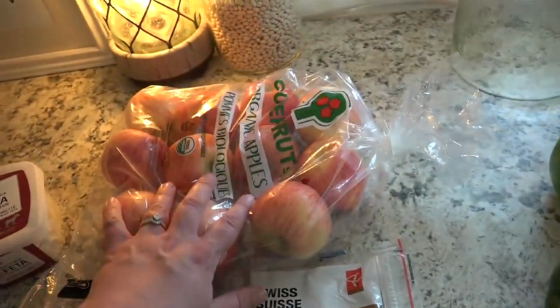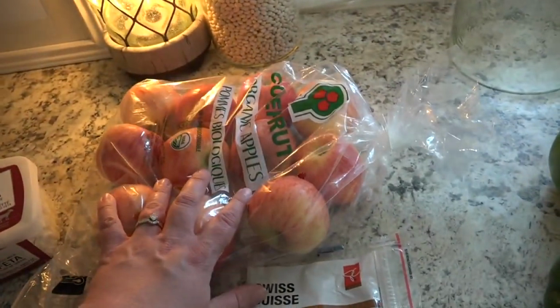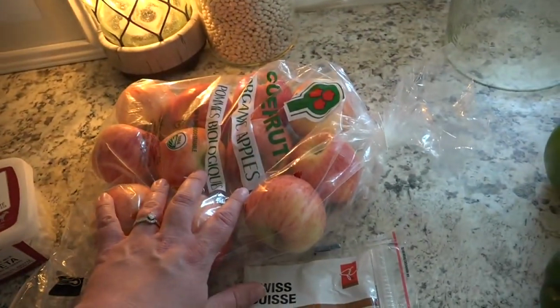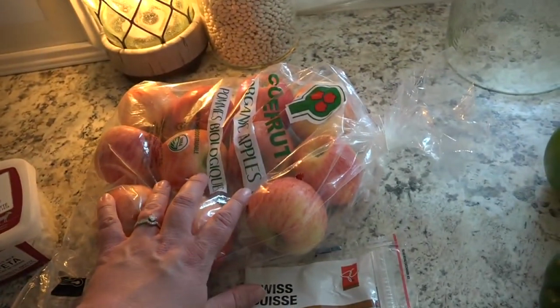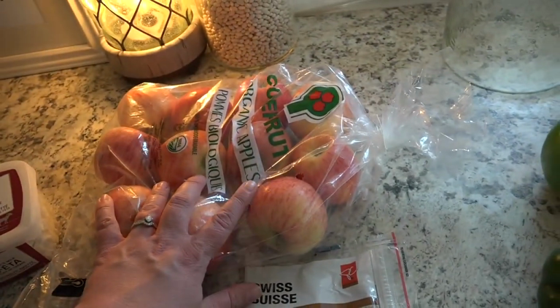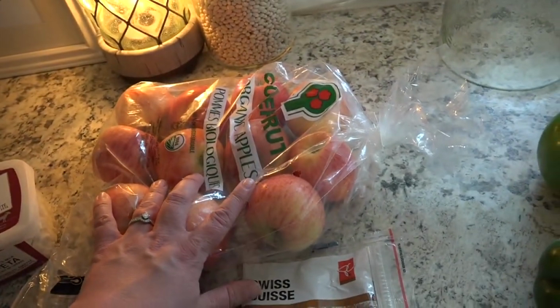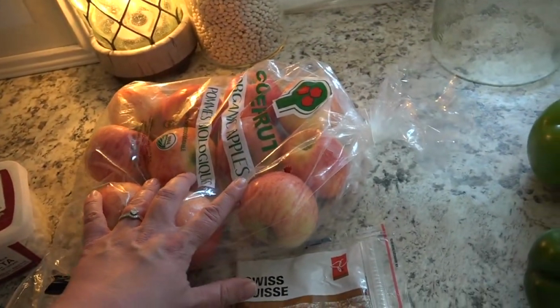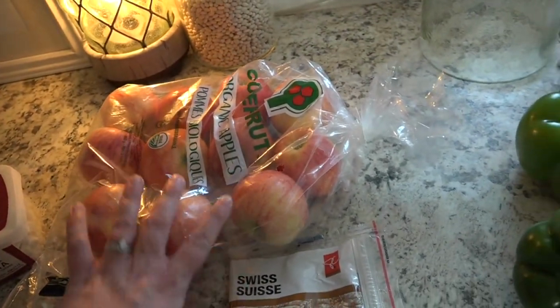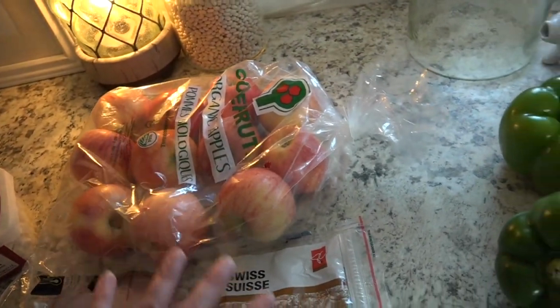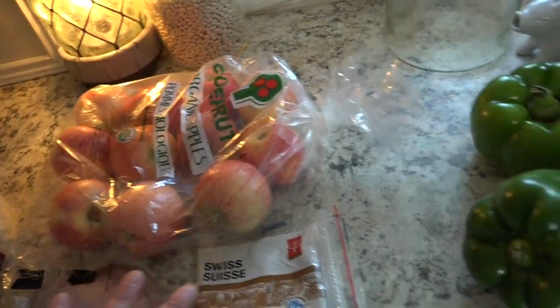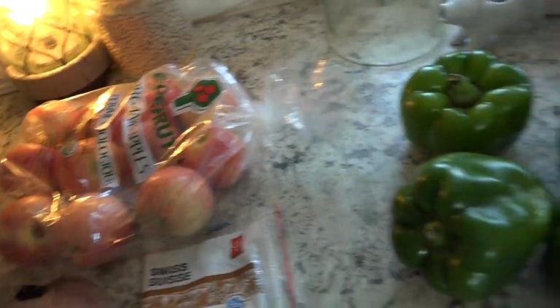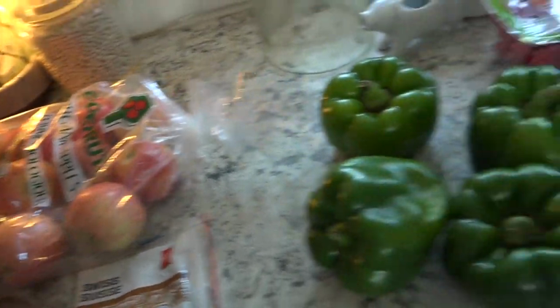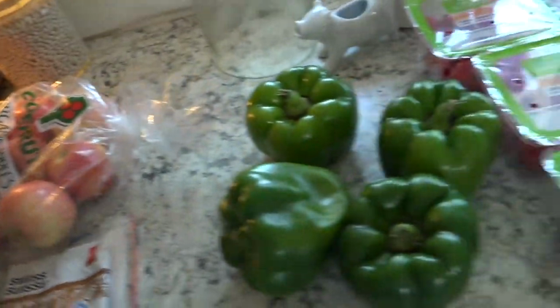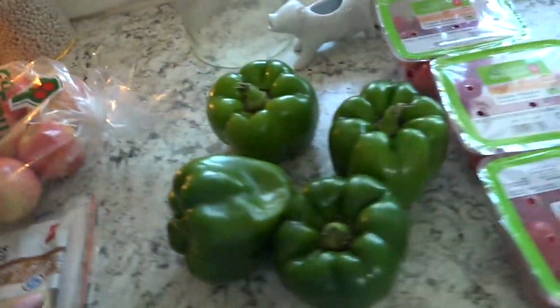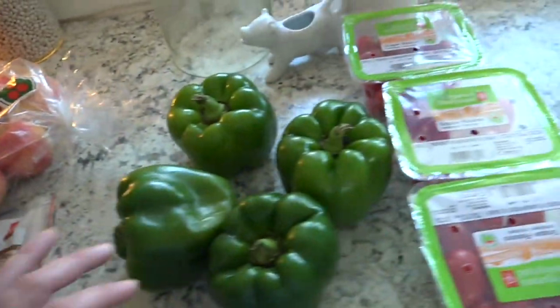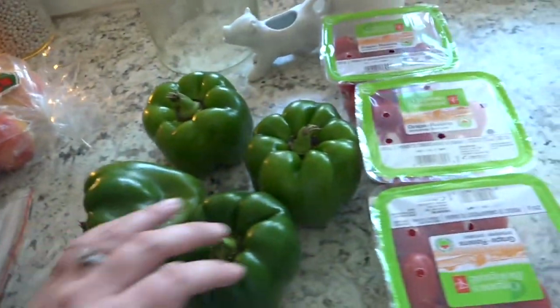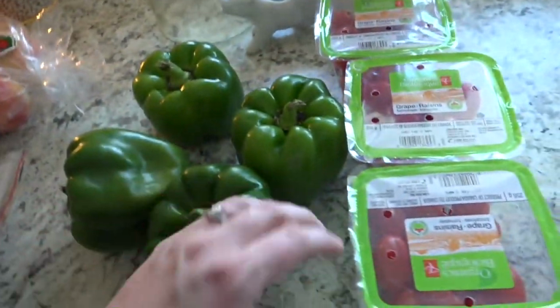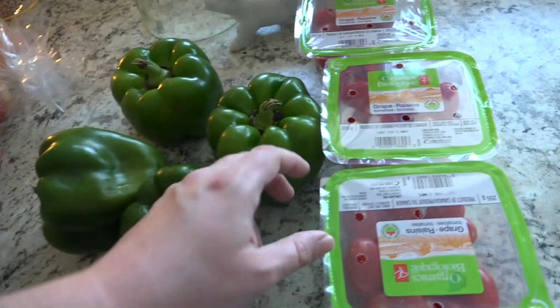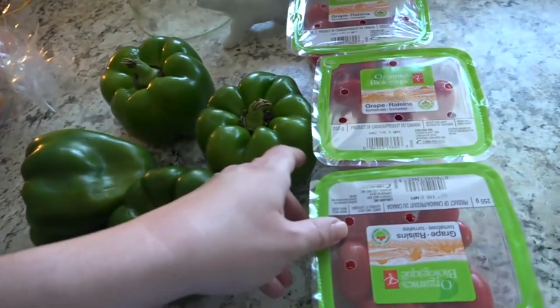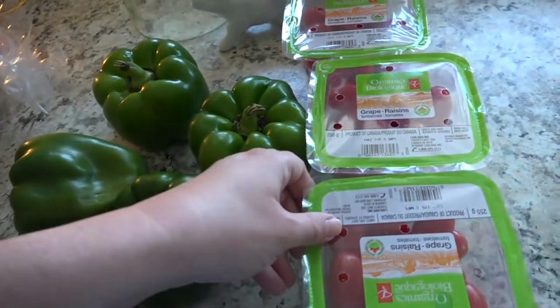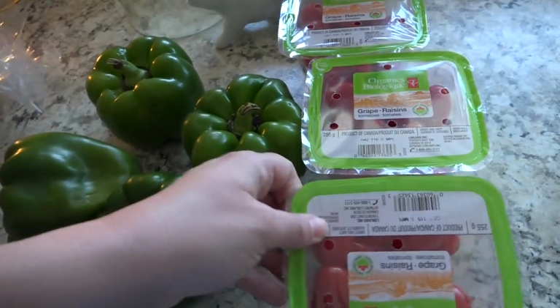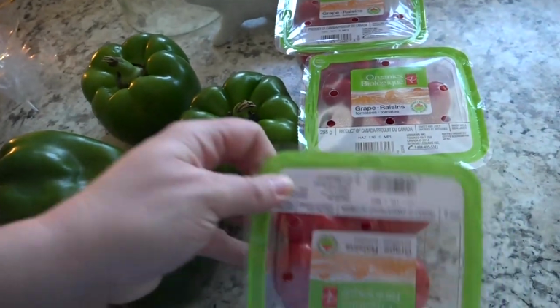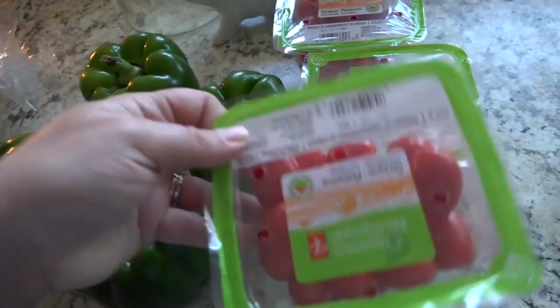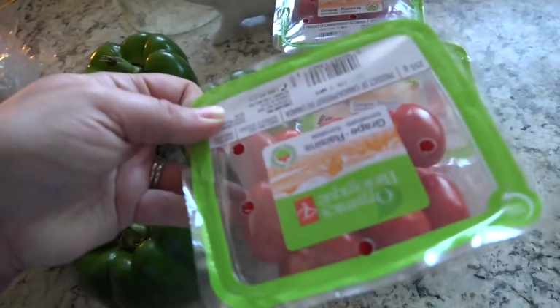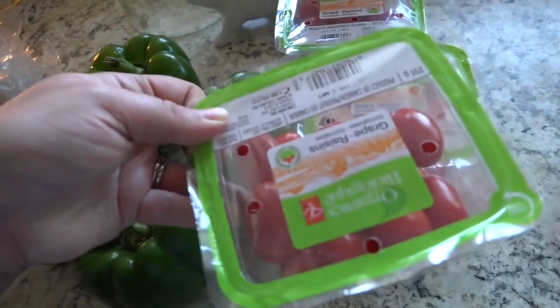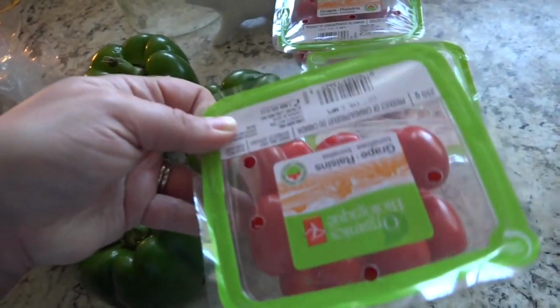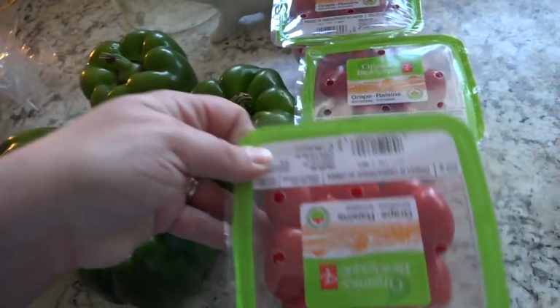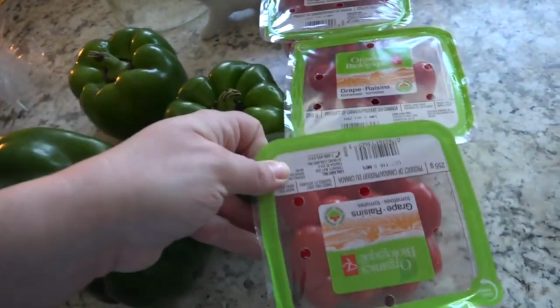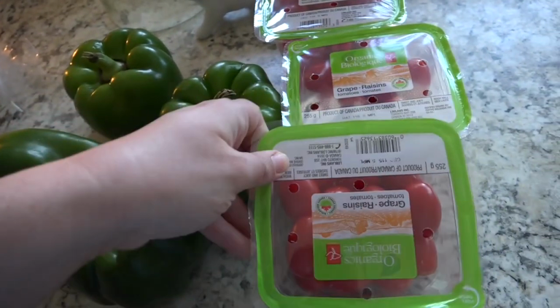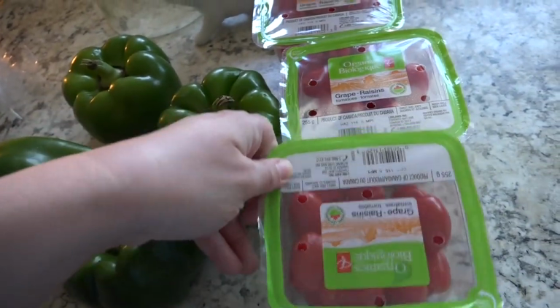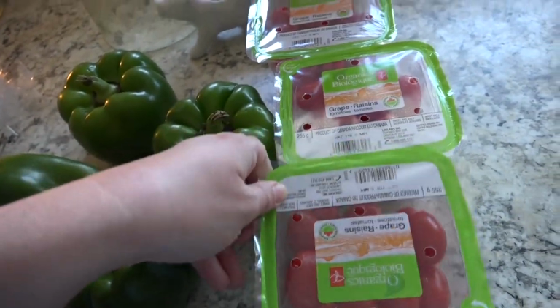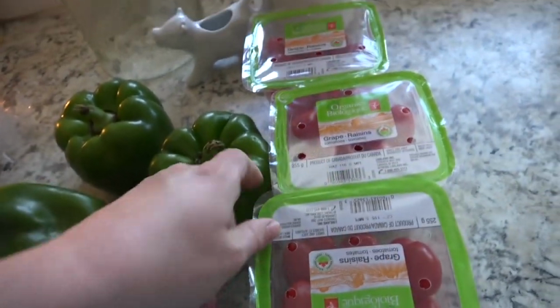Some Gala apples and three containers of grape tomatoes.